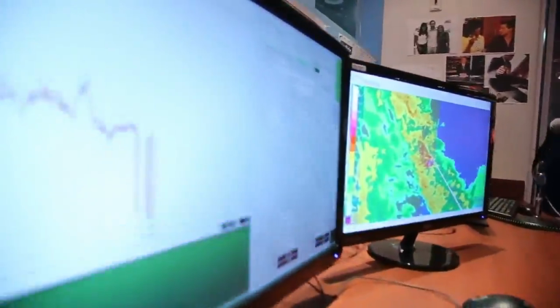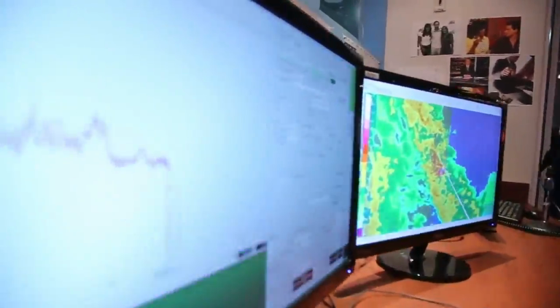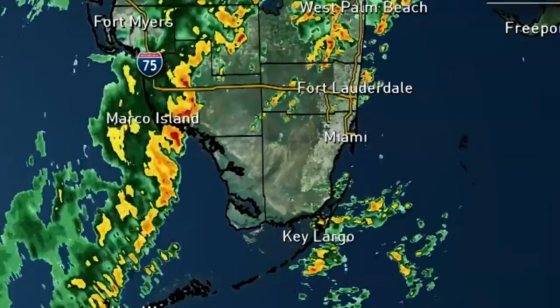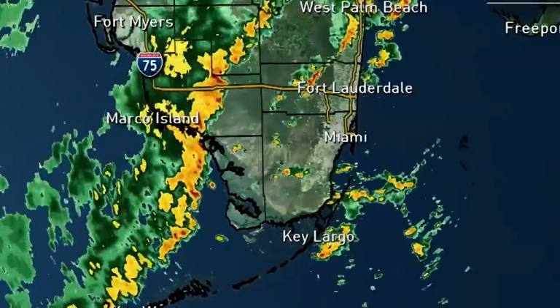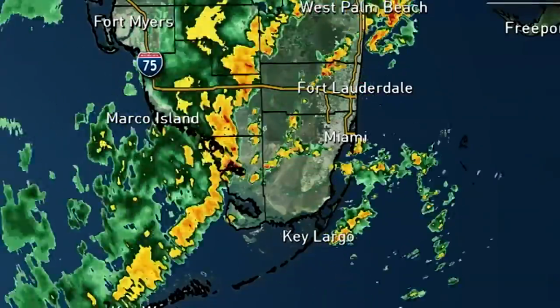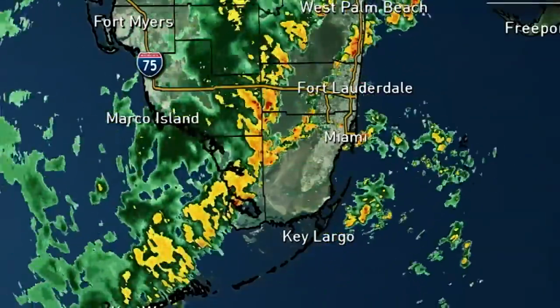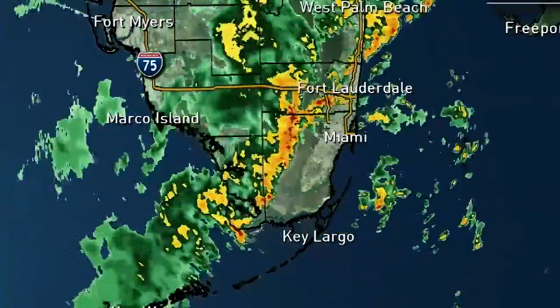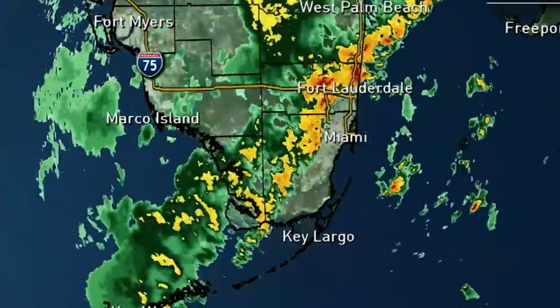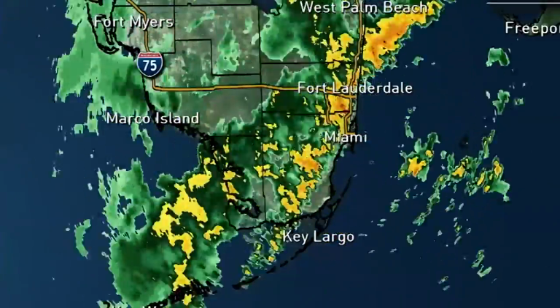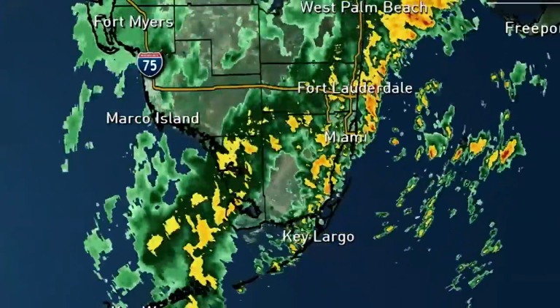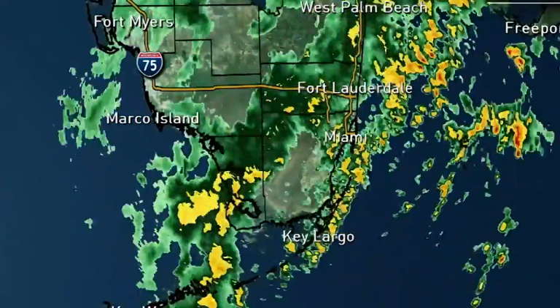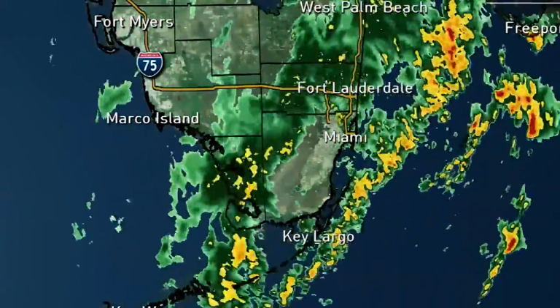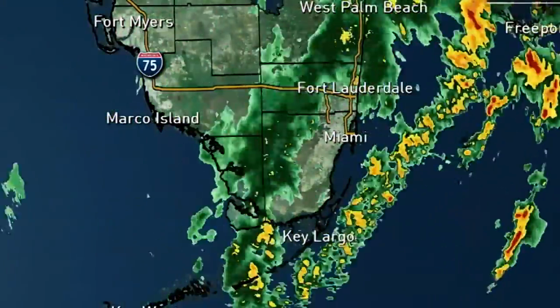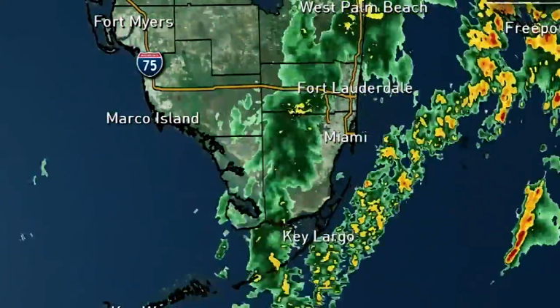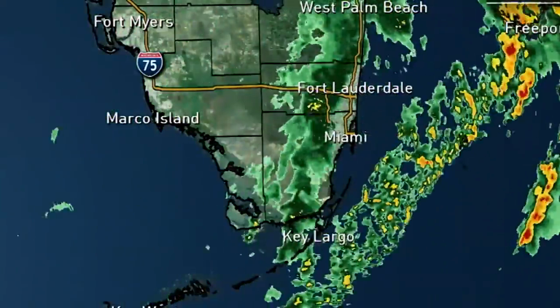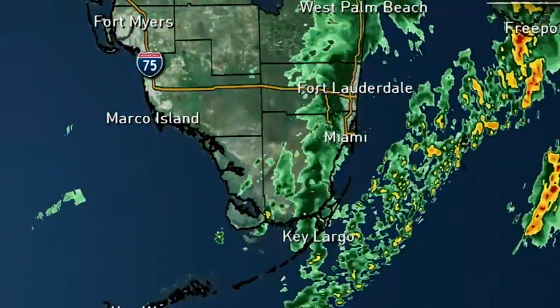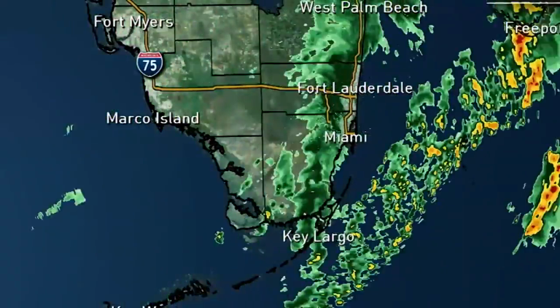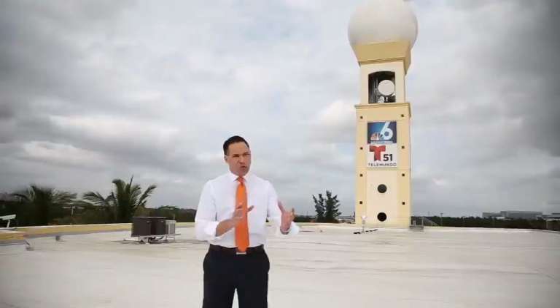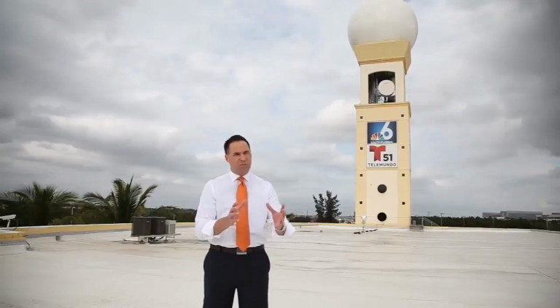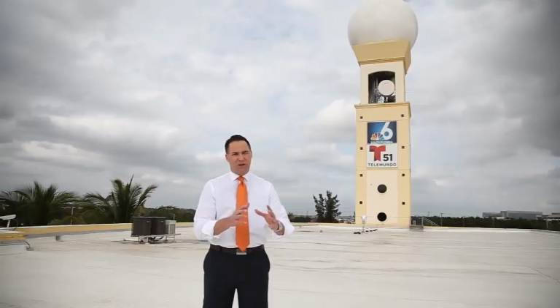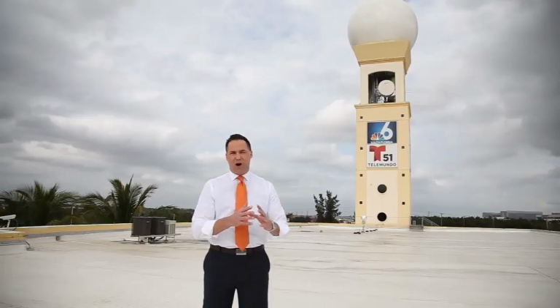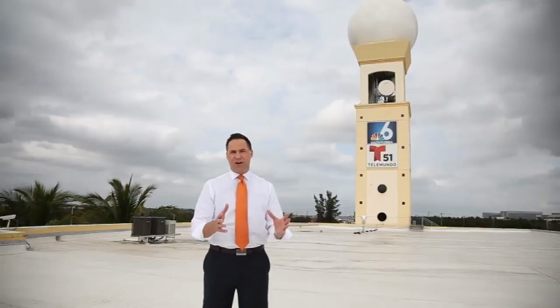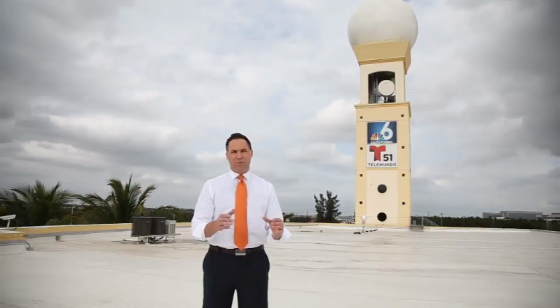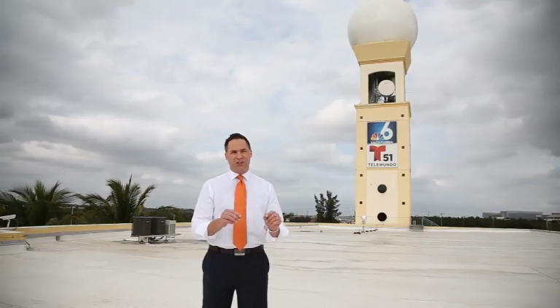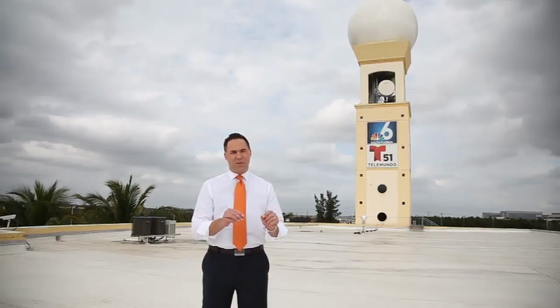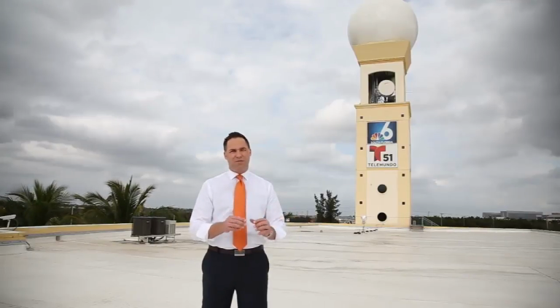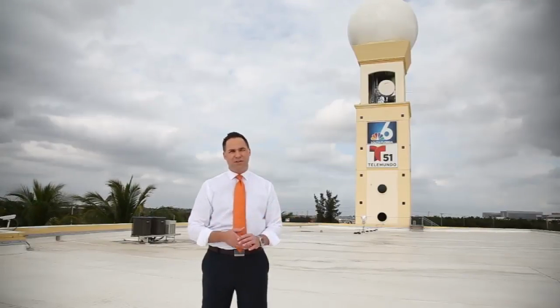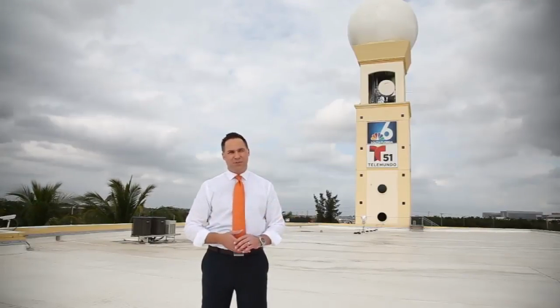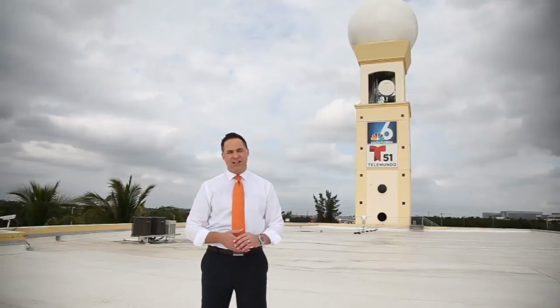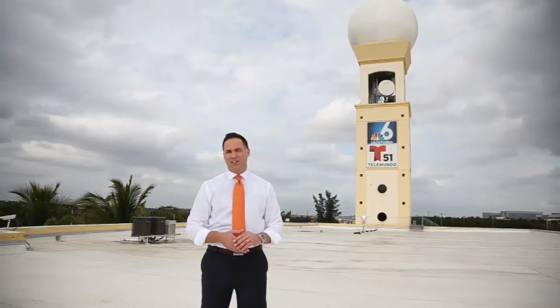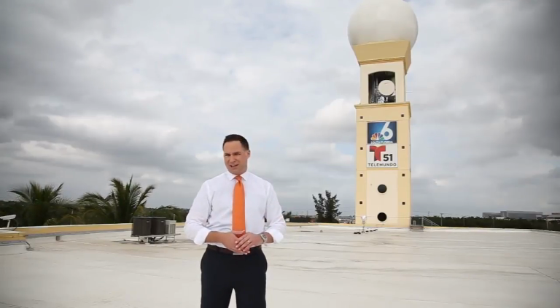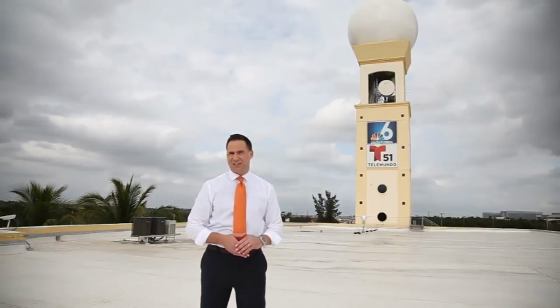Whether that is wind gusts, rain rate, the turning of the storm — all that information is at my fingertips, instantaneously.